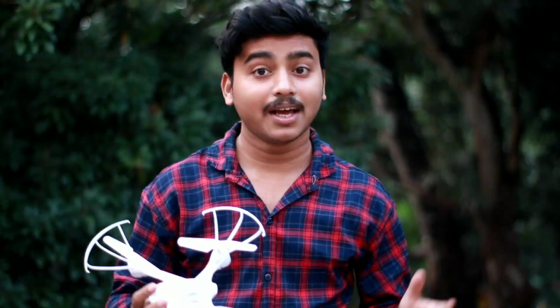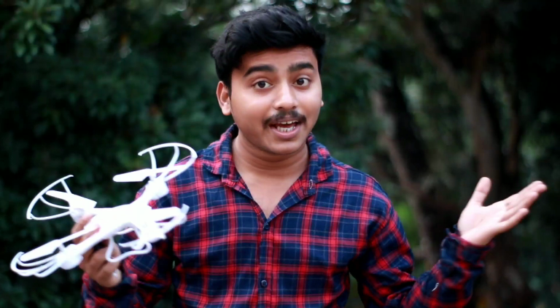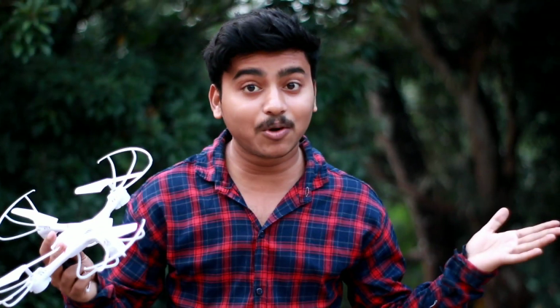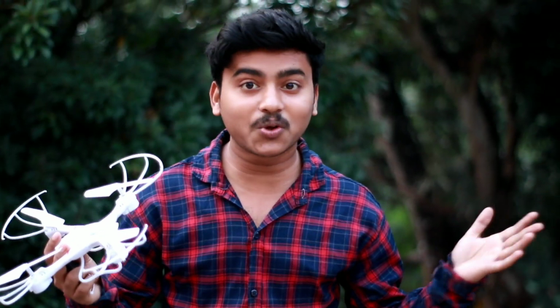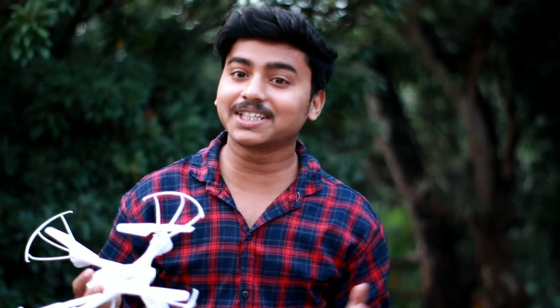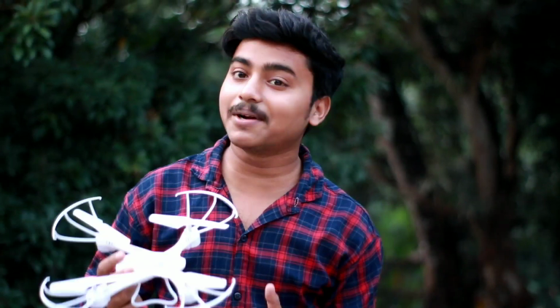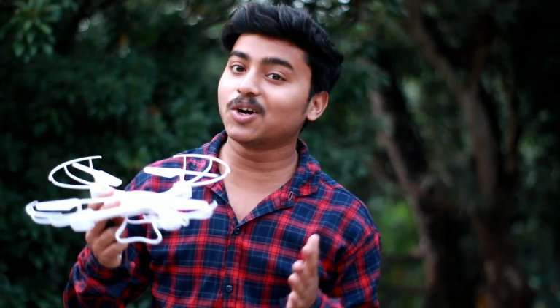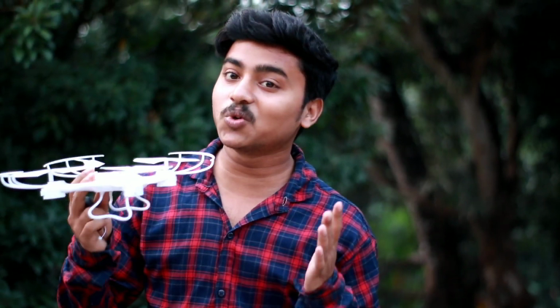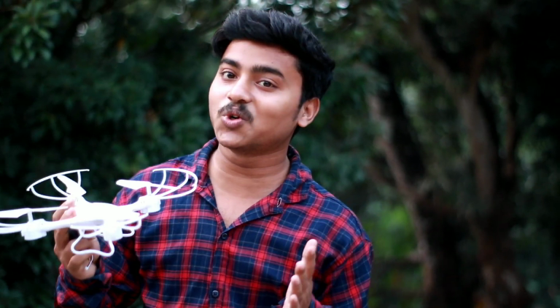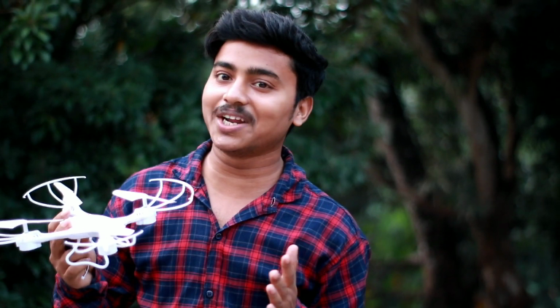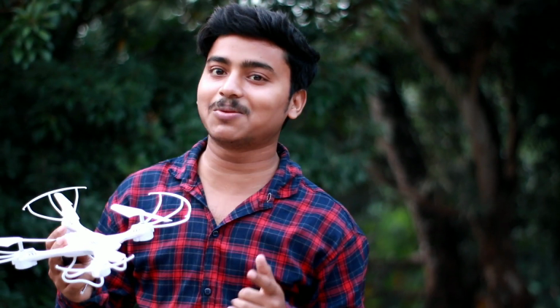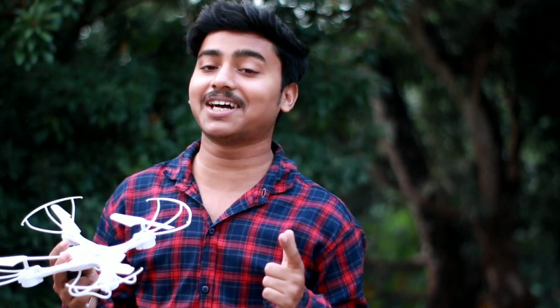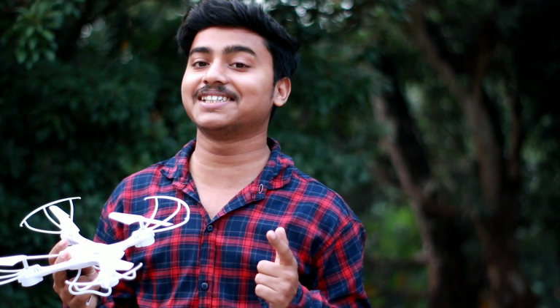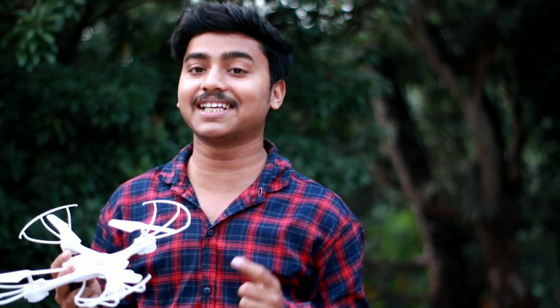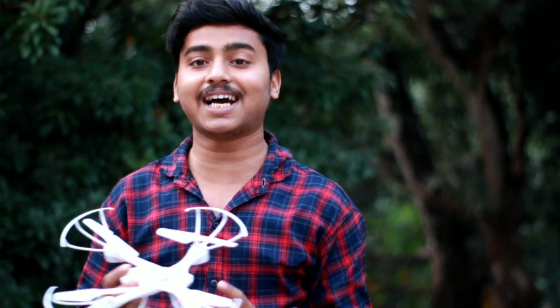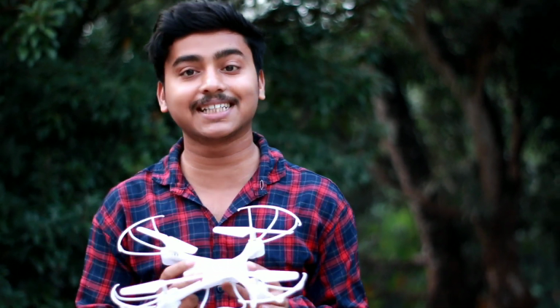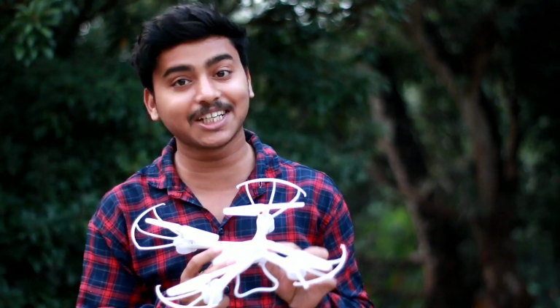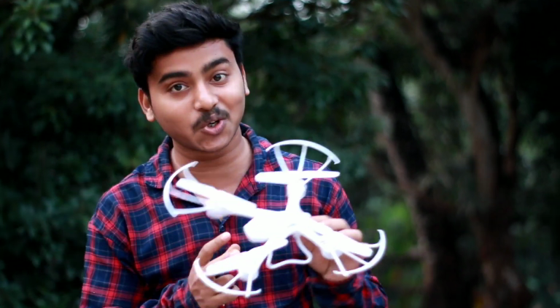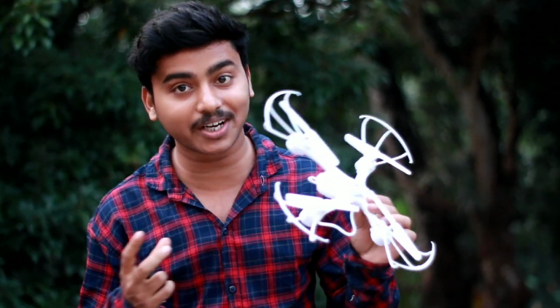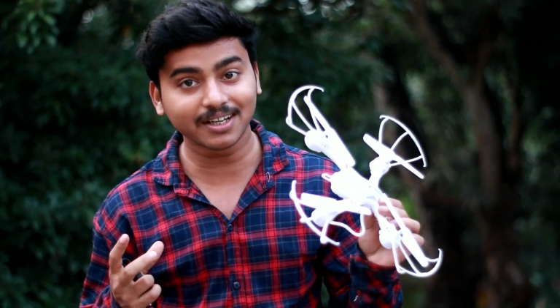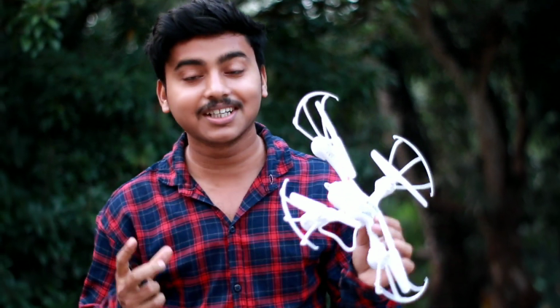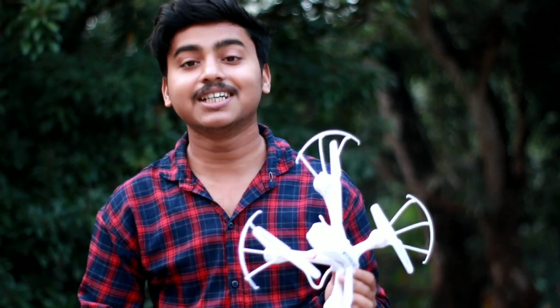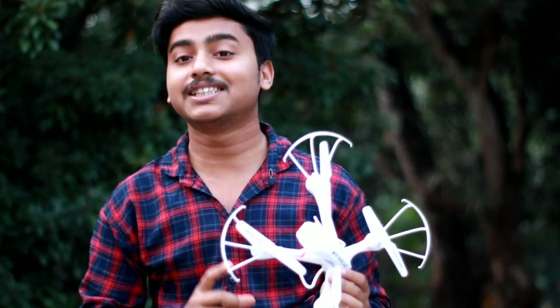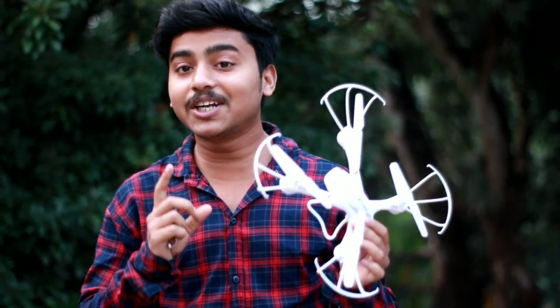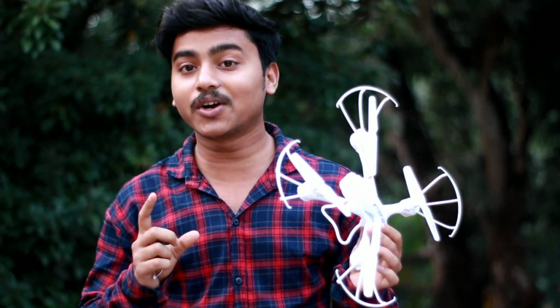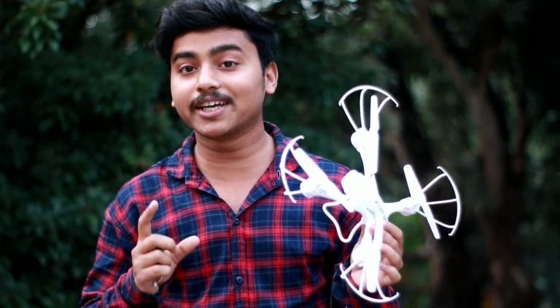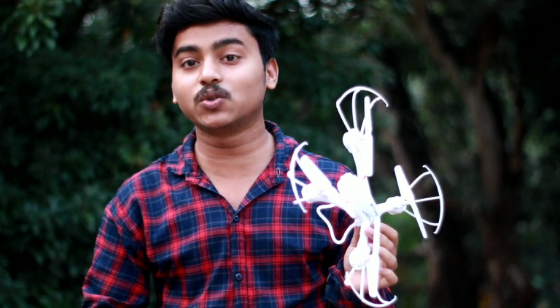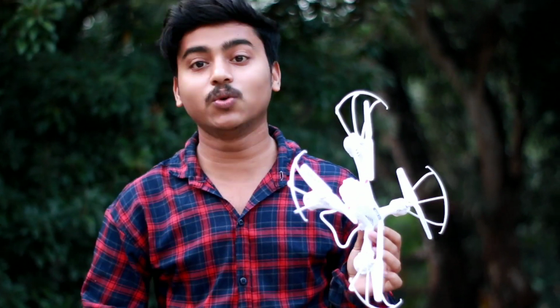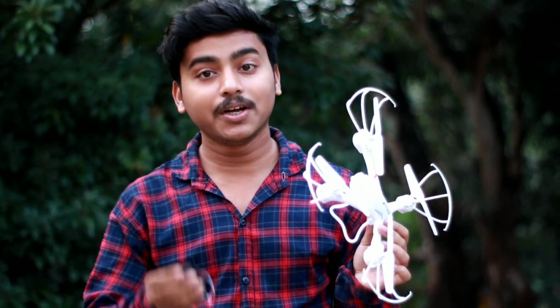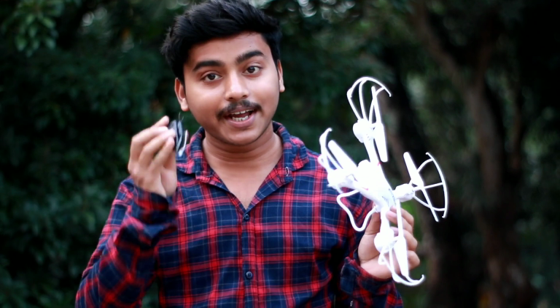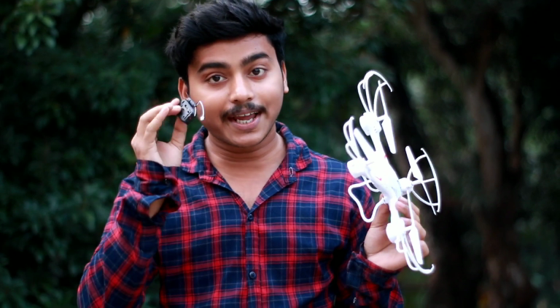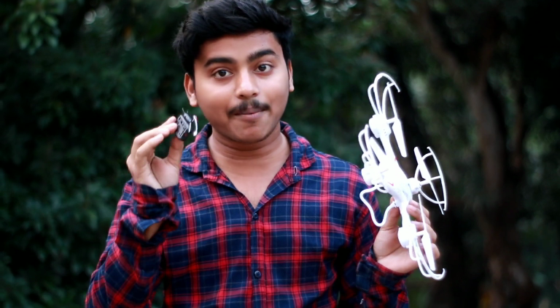Hi guys, I am going to show you how to watch the drone with cameras today.